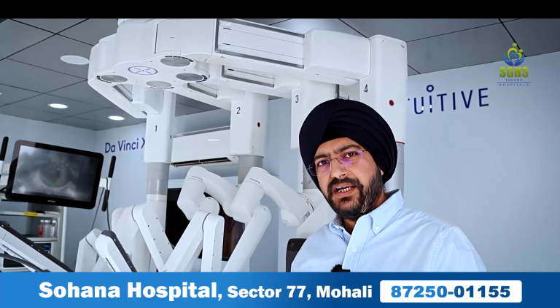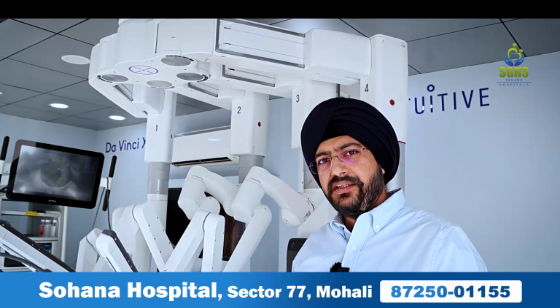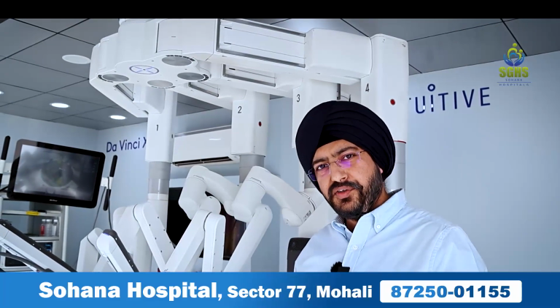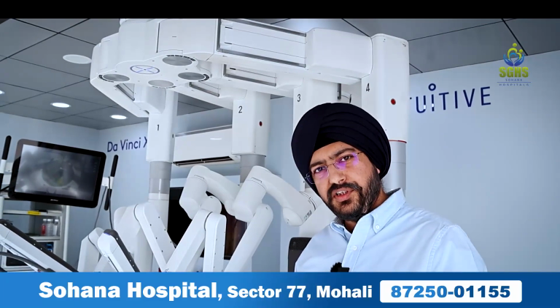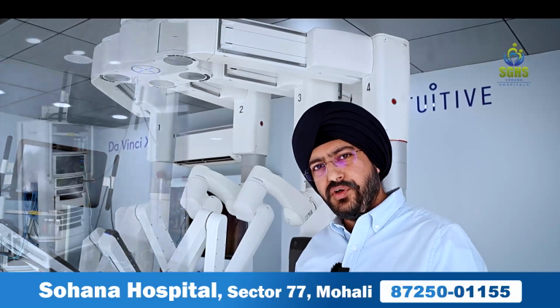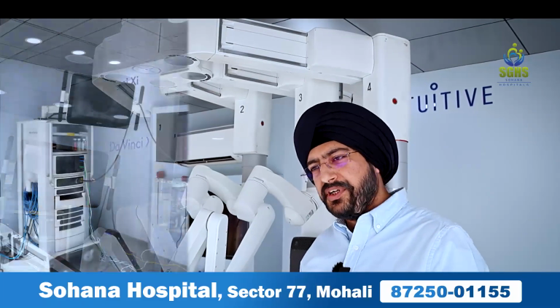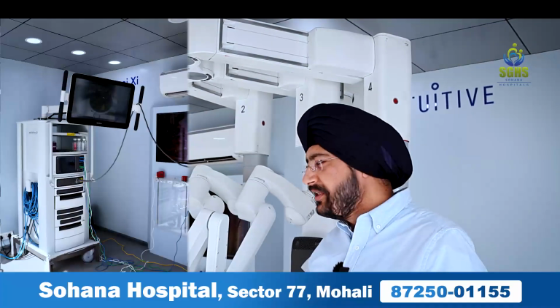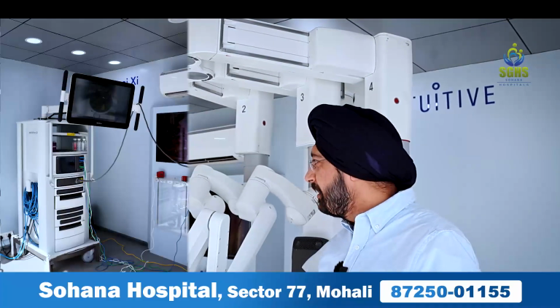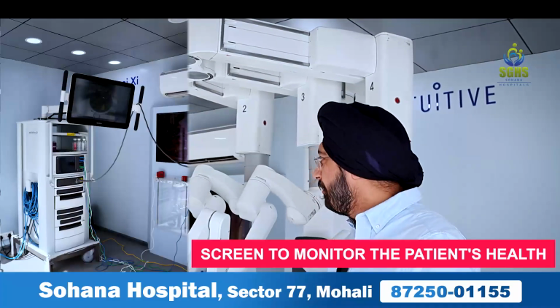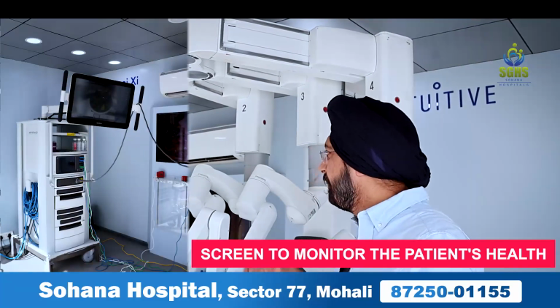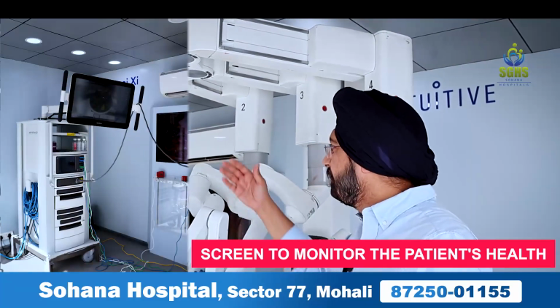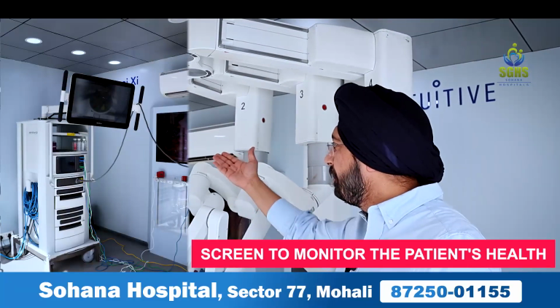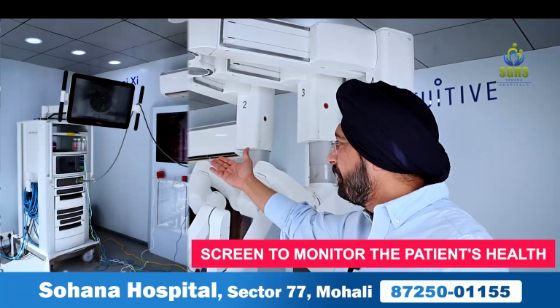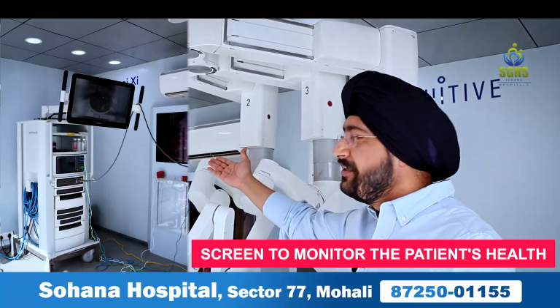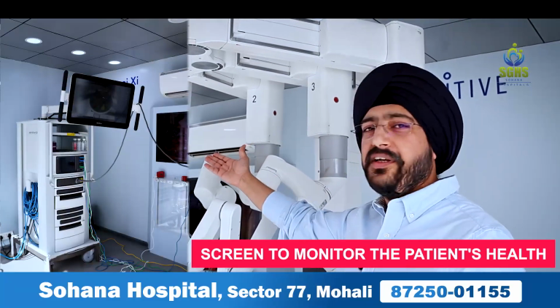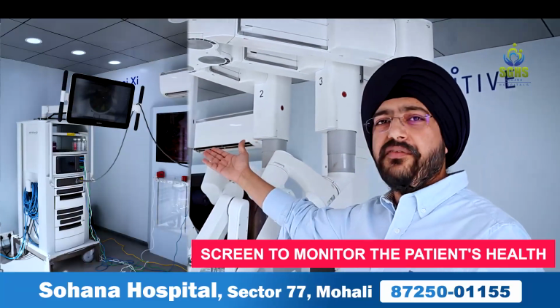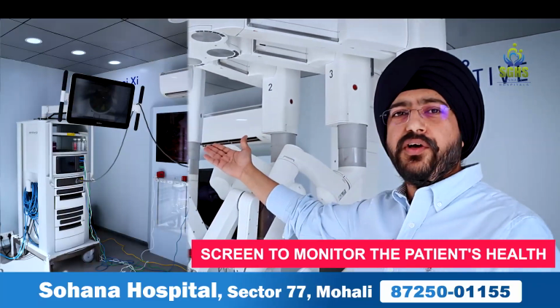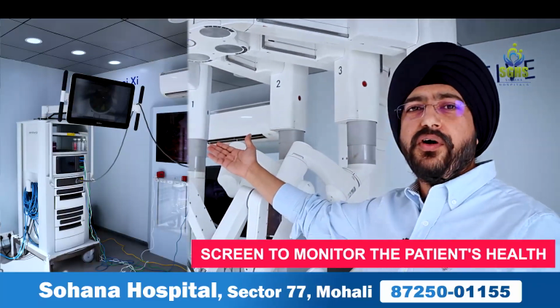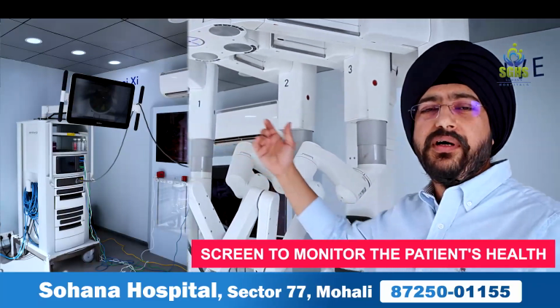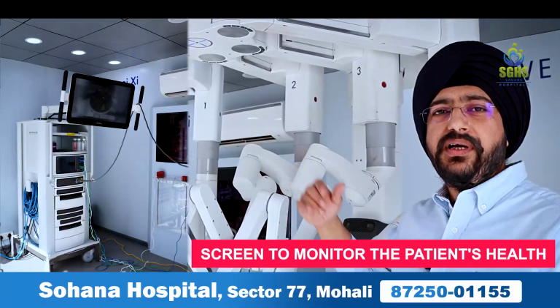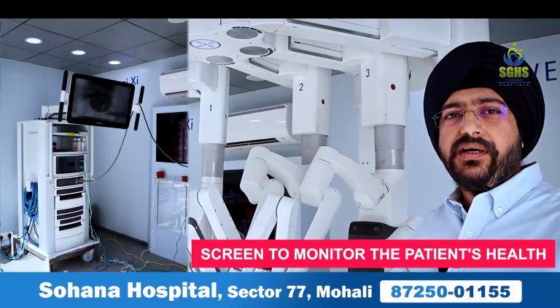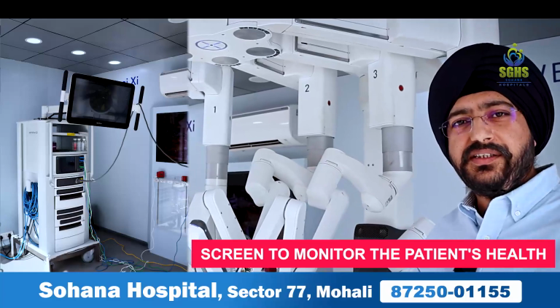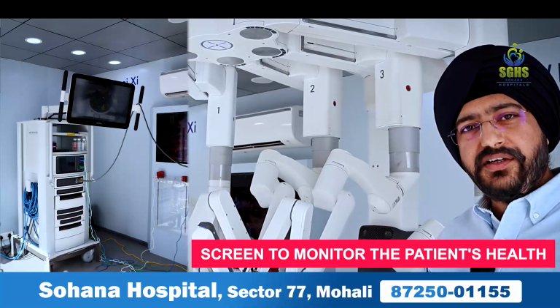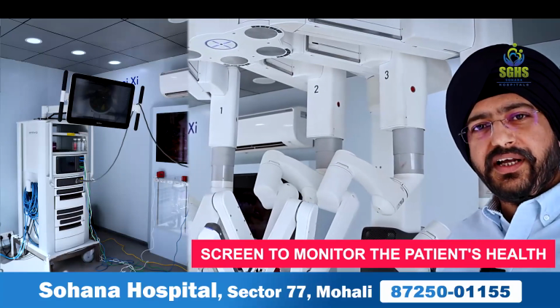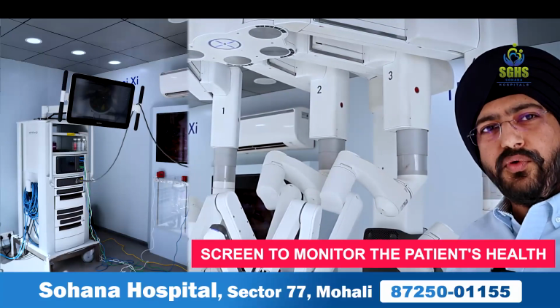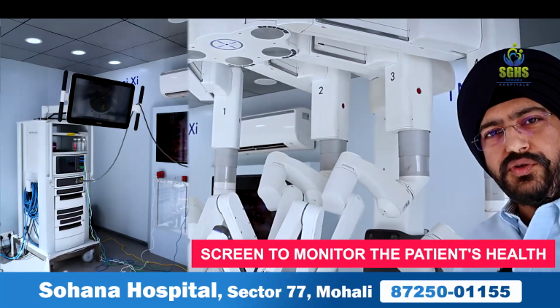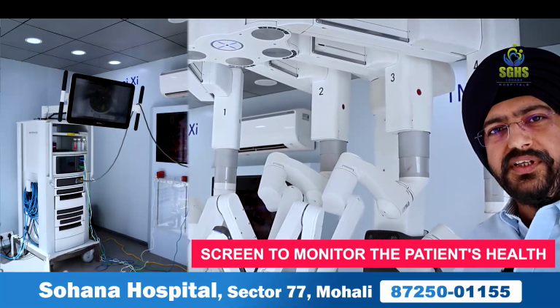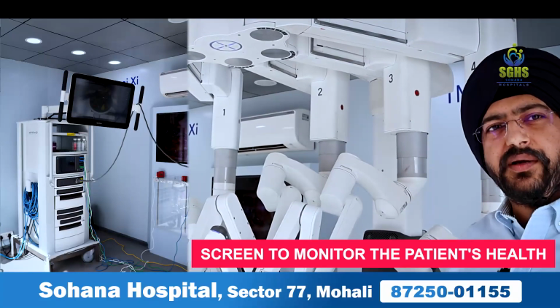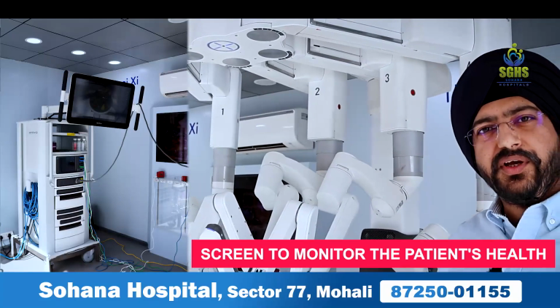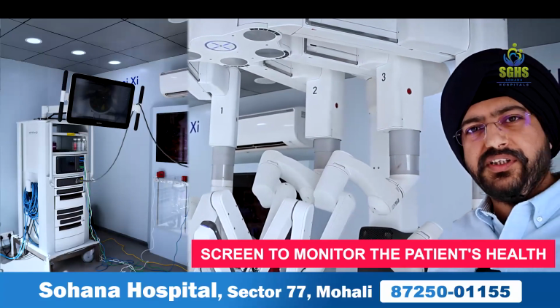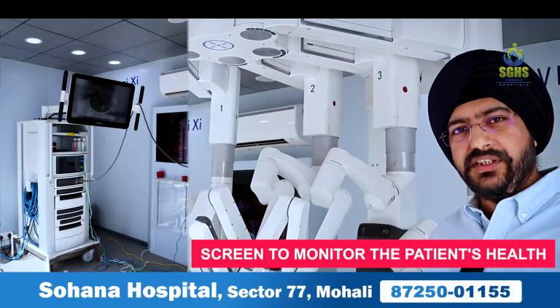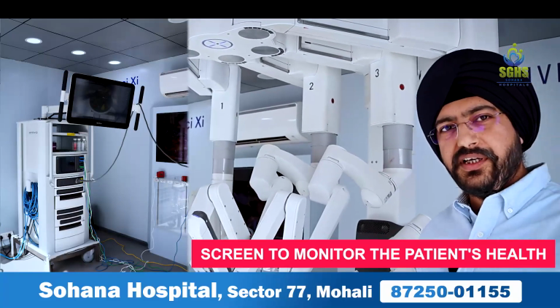There is also a patient cart, and a TV screen where your assistant can watch what is happening during the surgery.